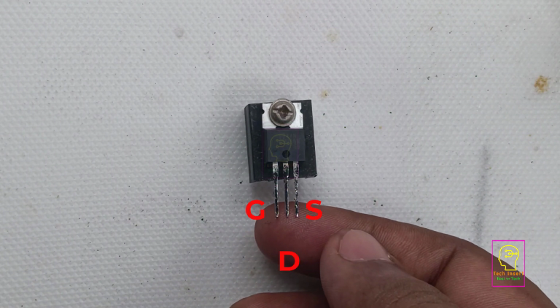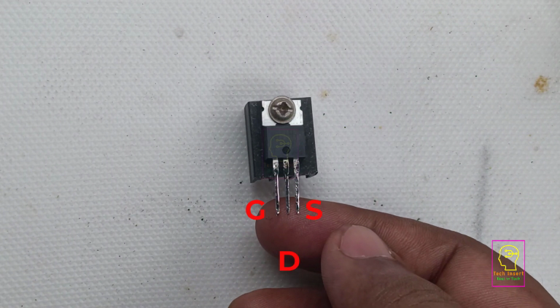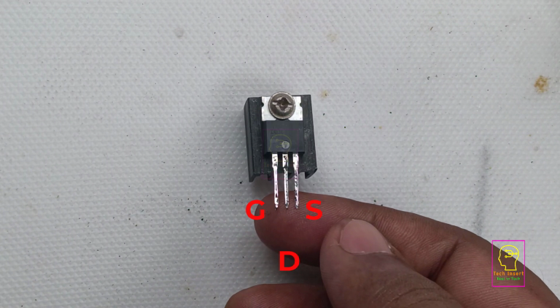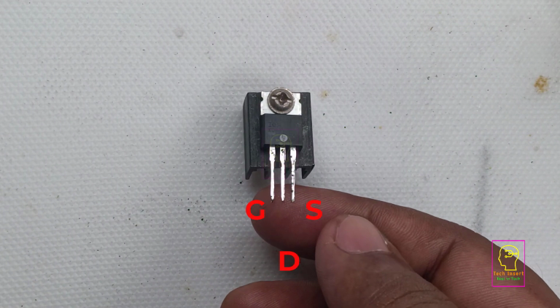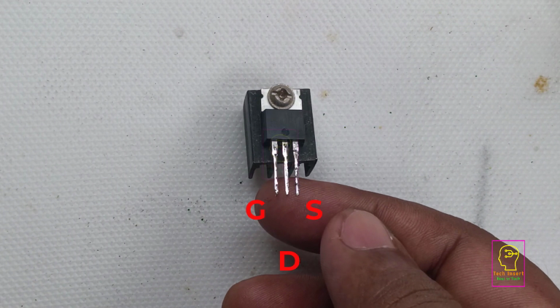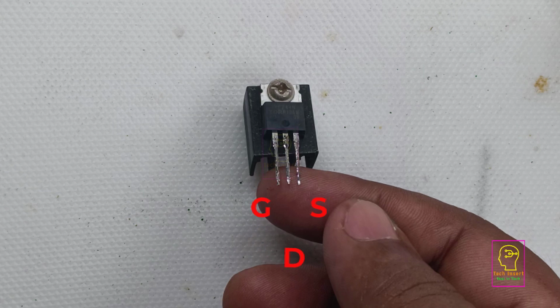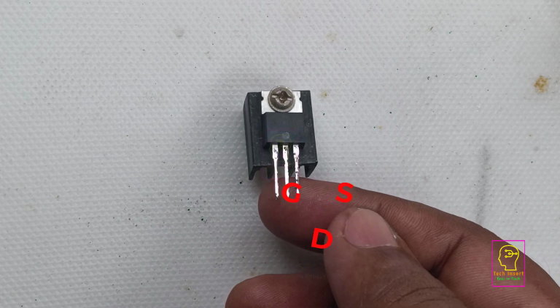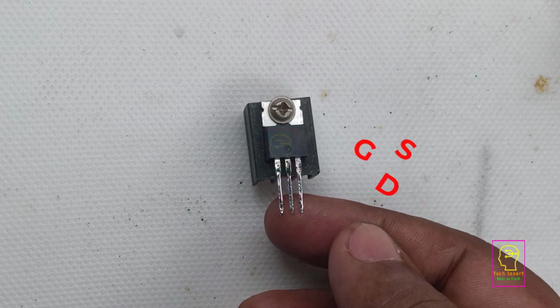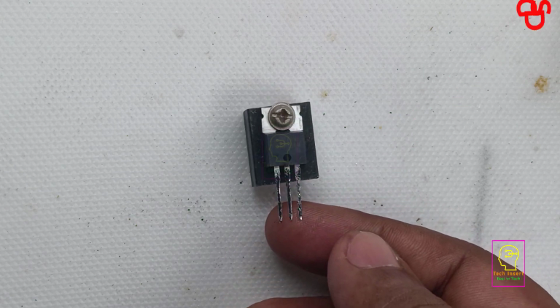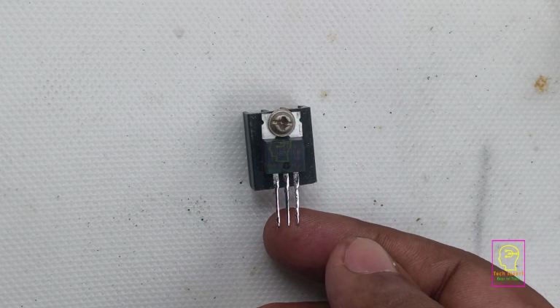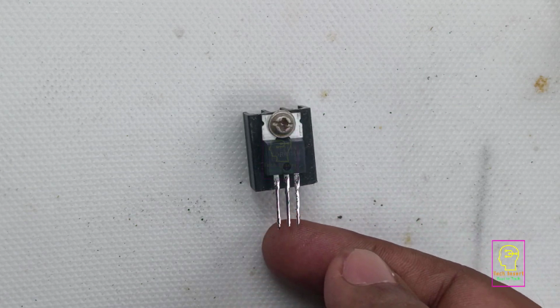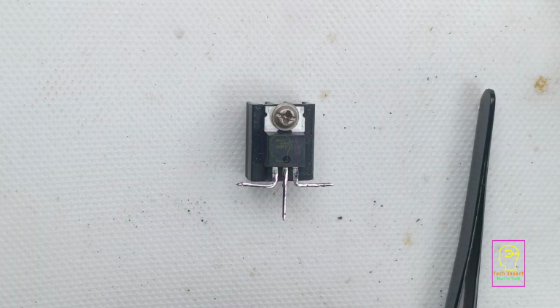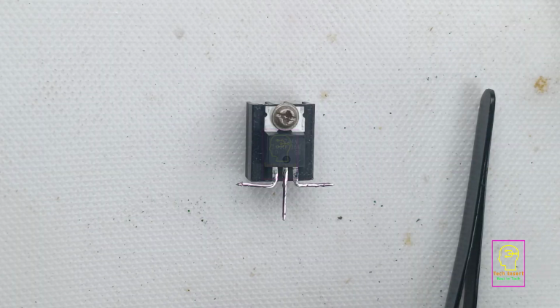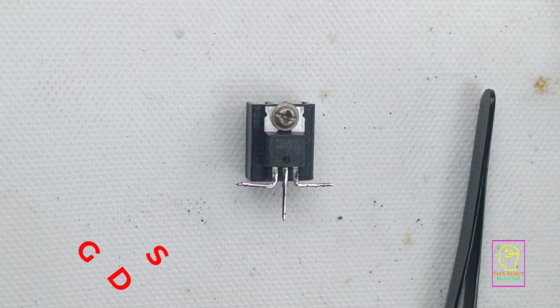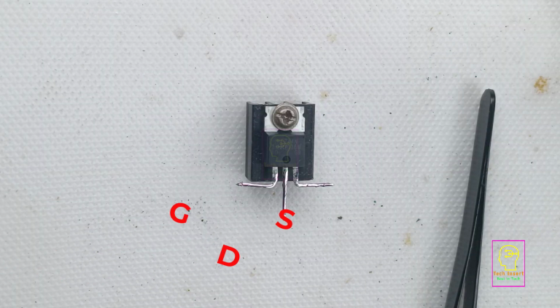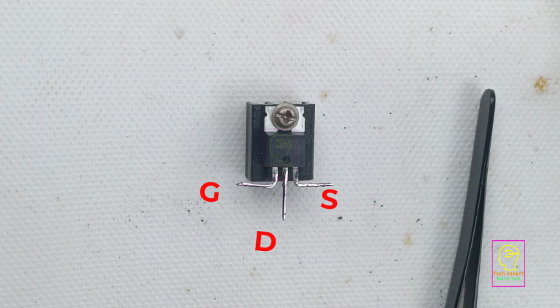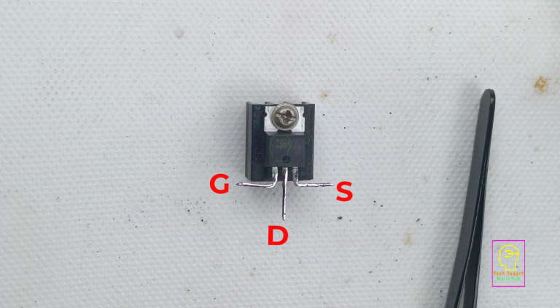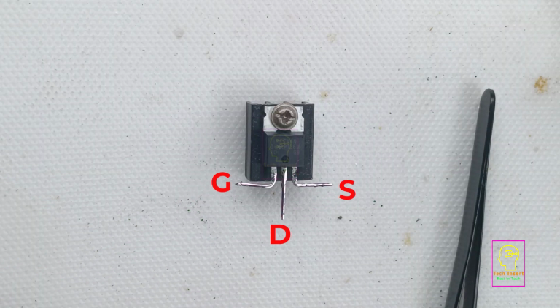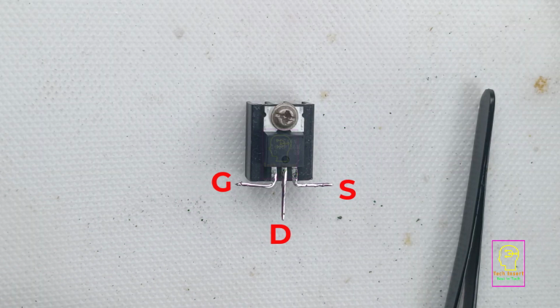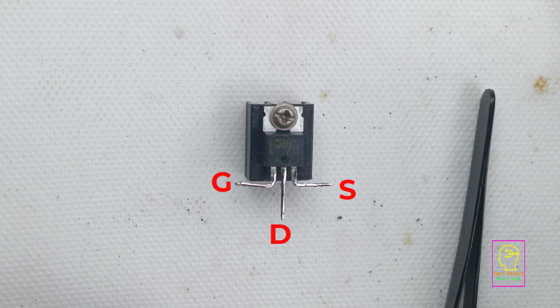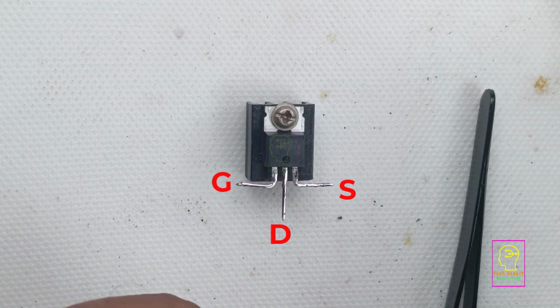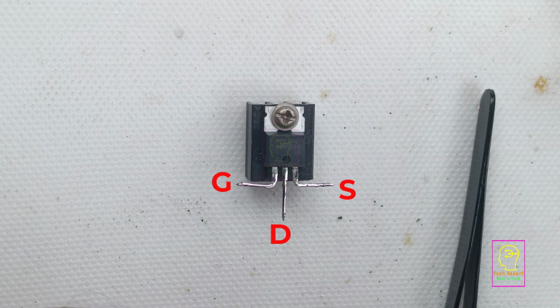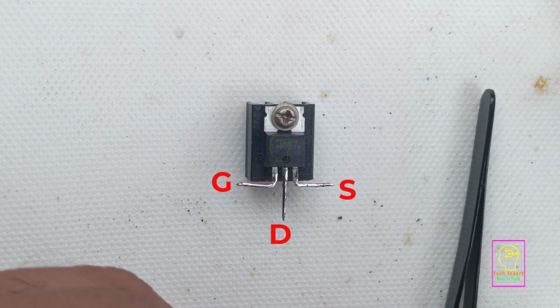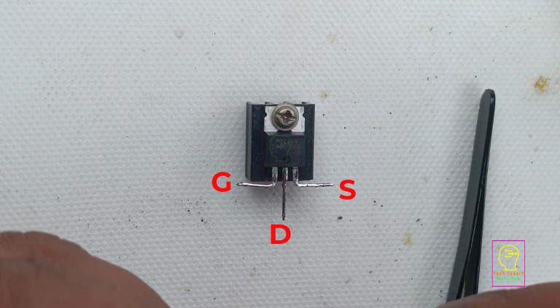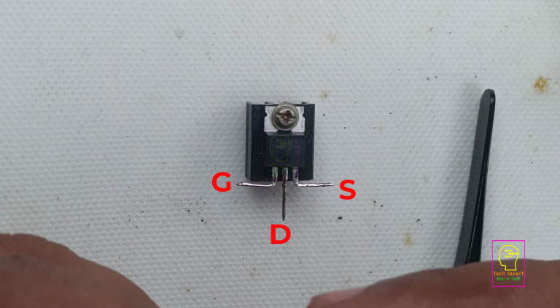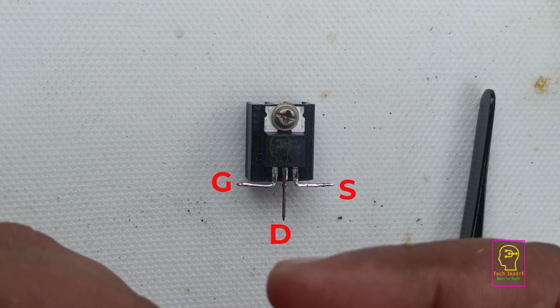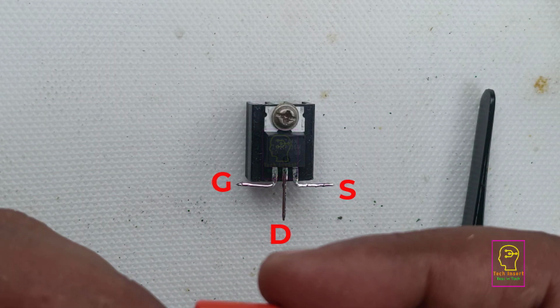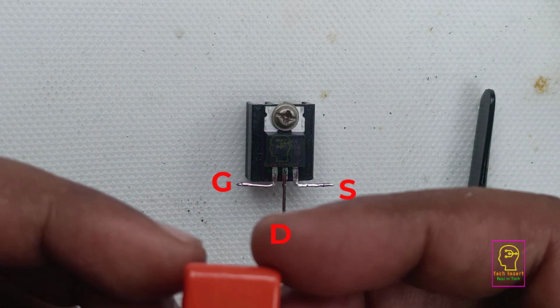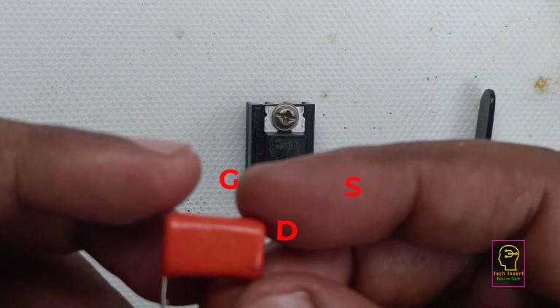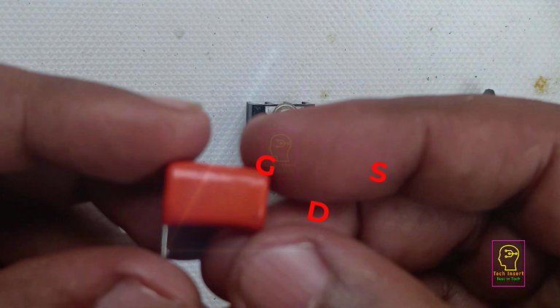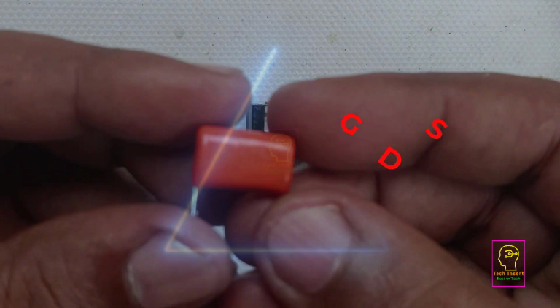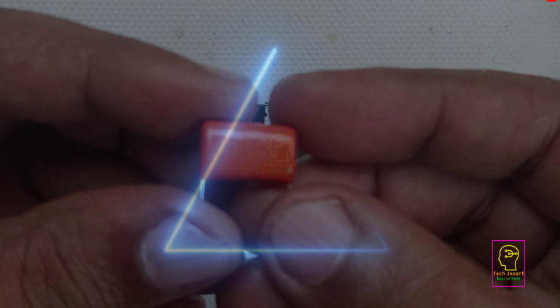We are going to make a stepwise dimming and stepwise brightening of an LED bulb using this circuit.